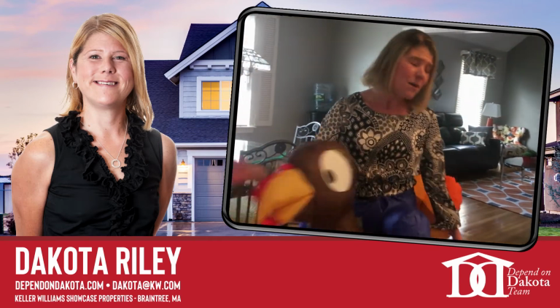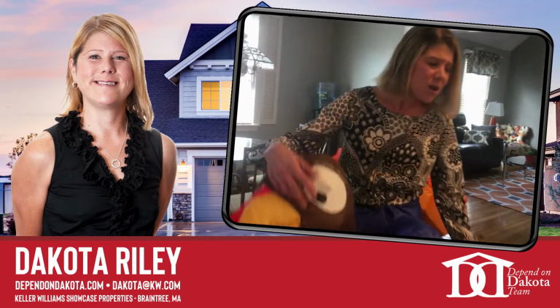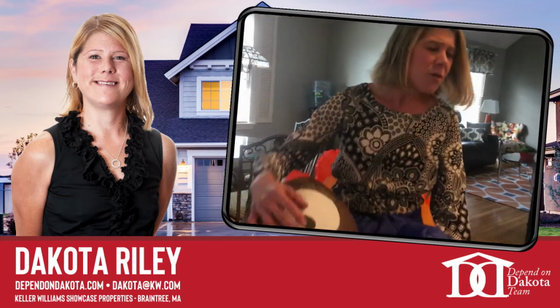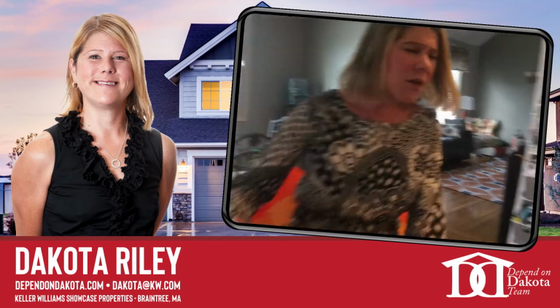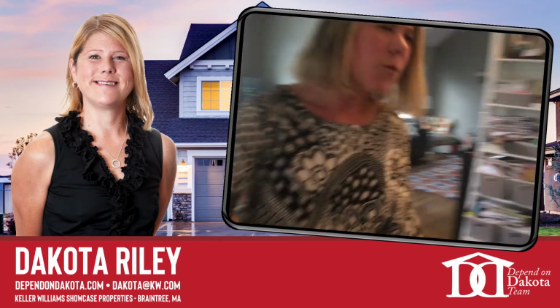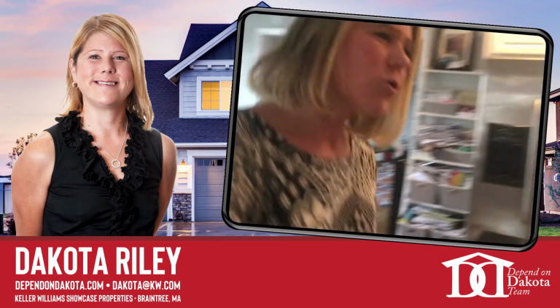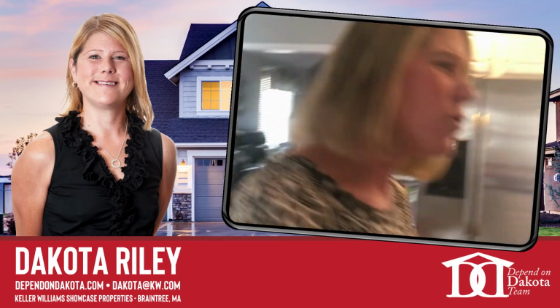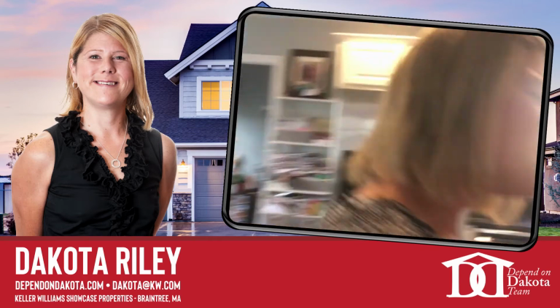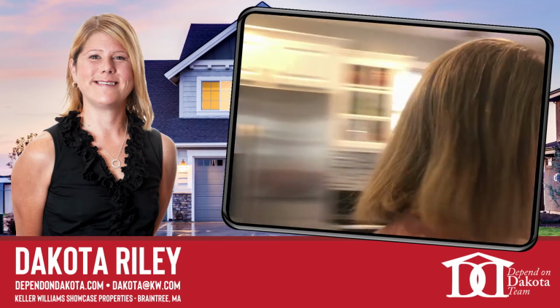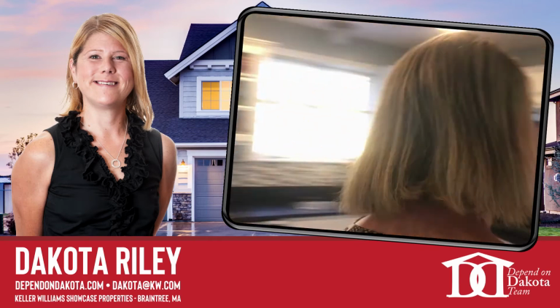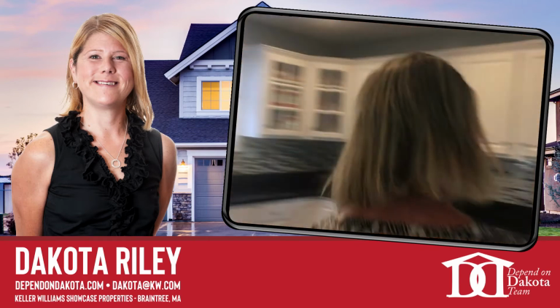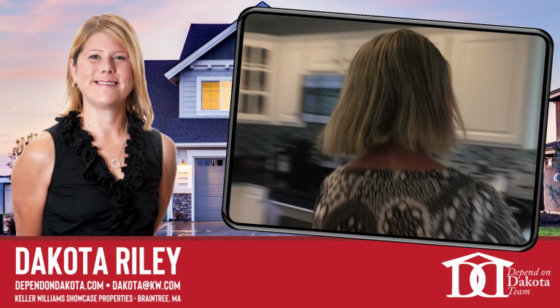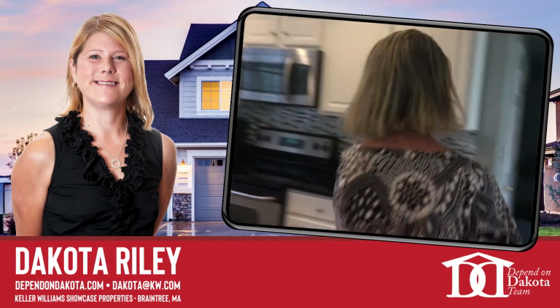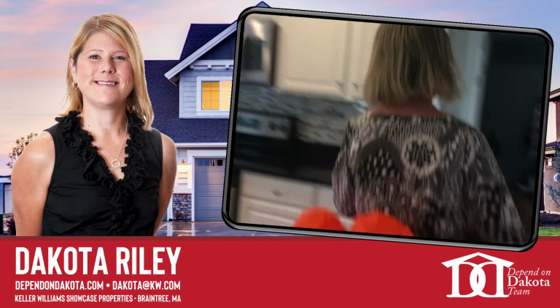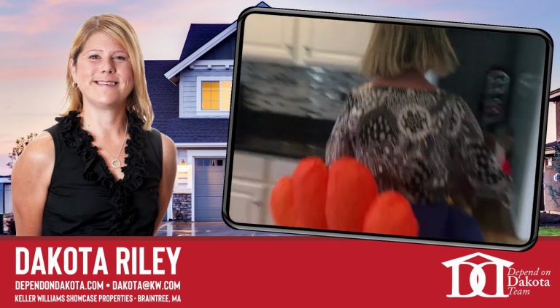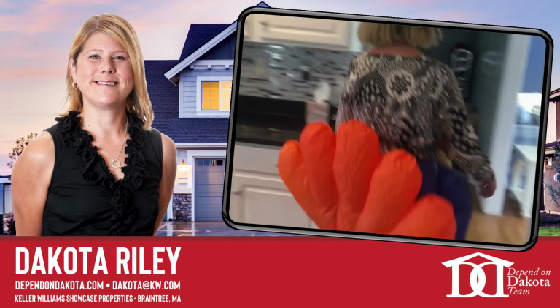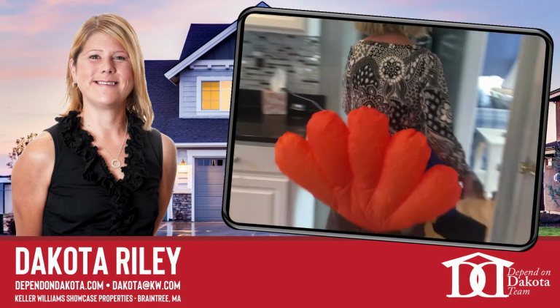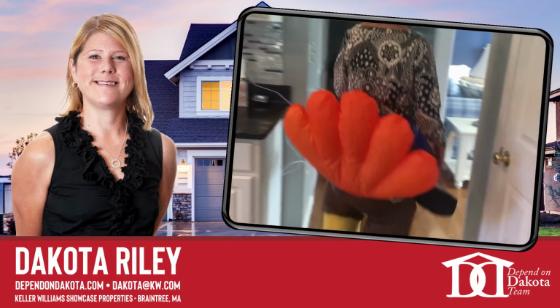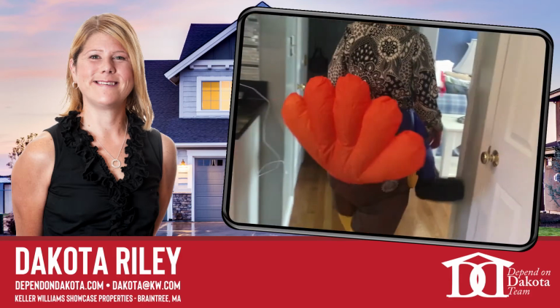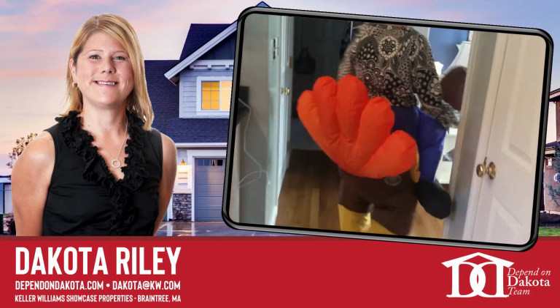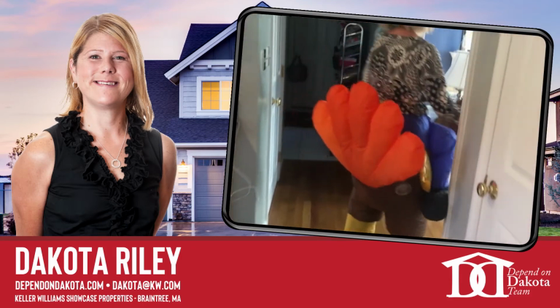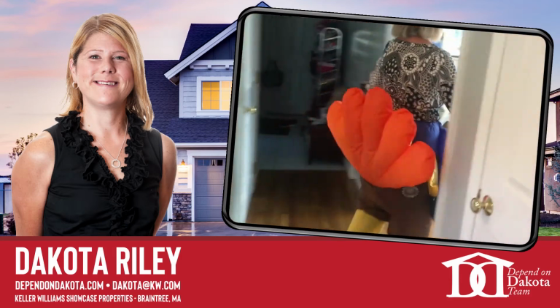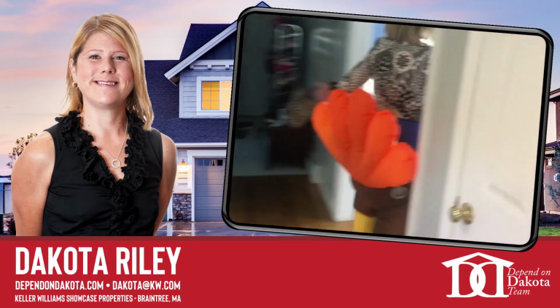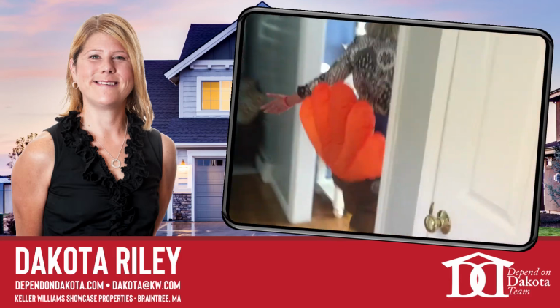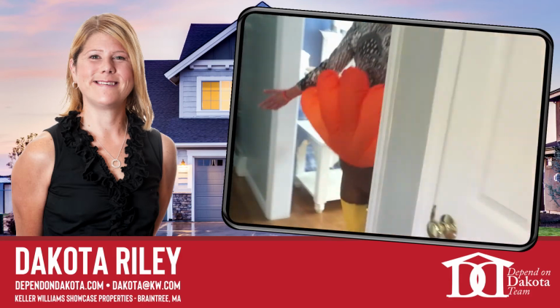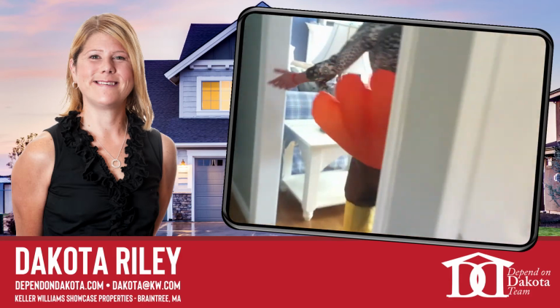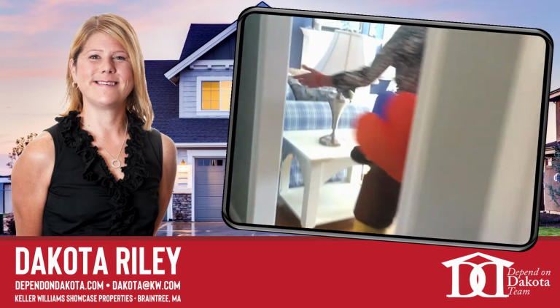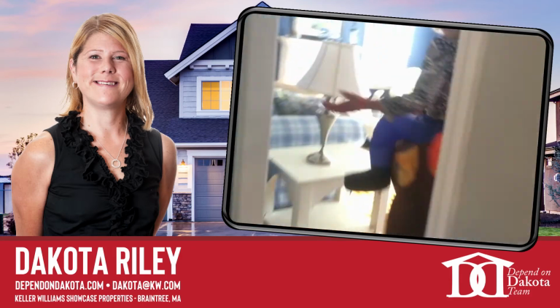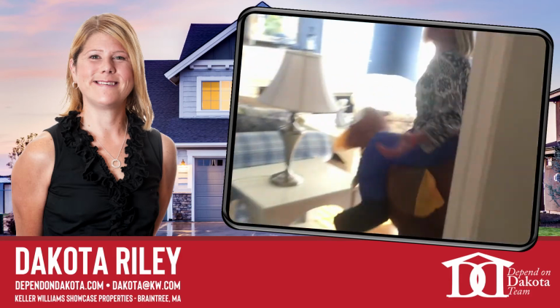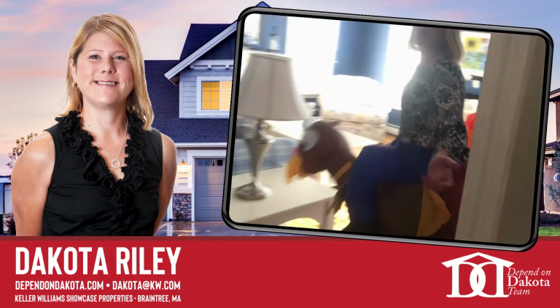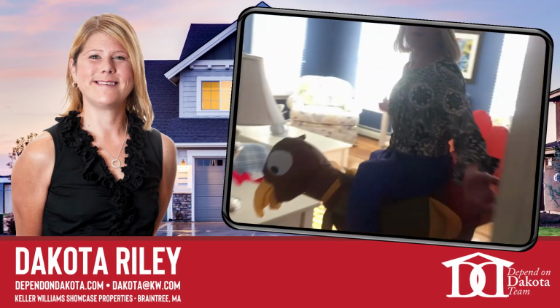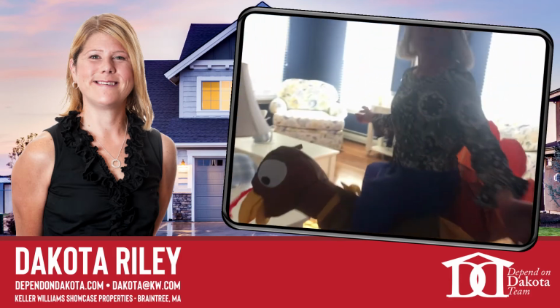Come check out the other one, I'll show you what I mean. Again, just great, great space.